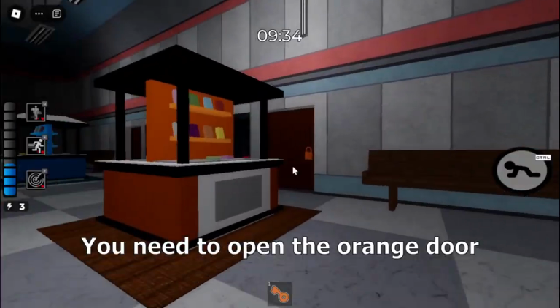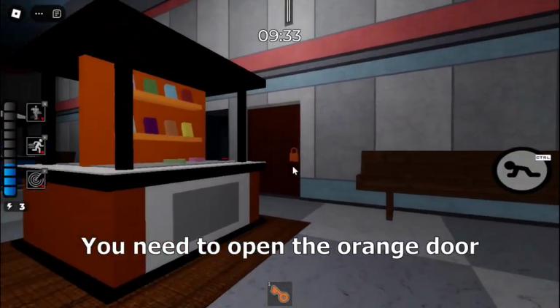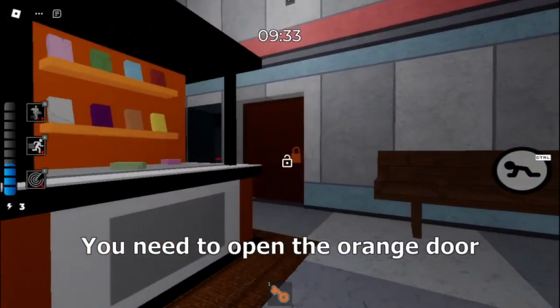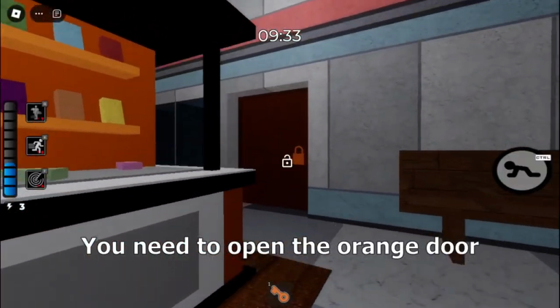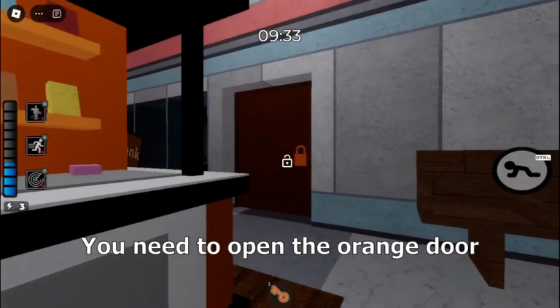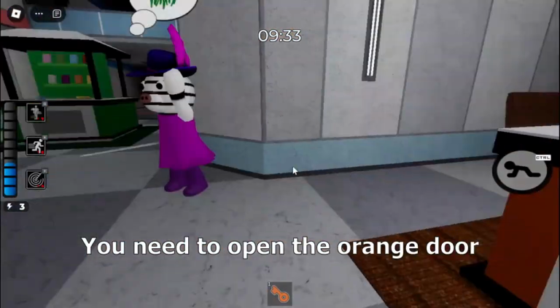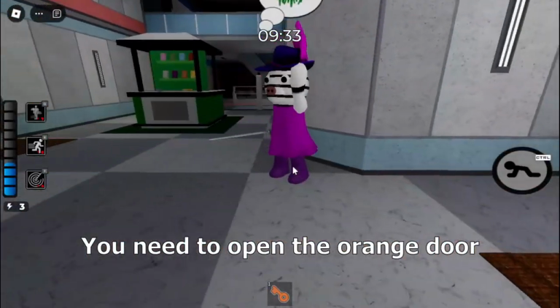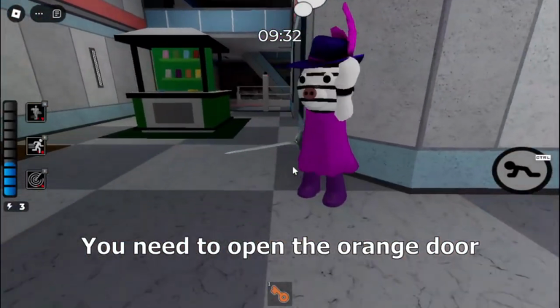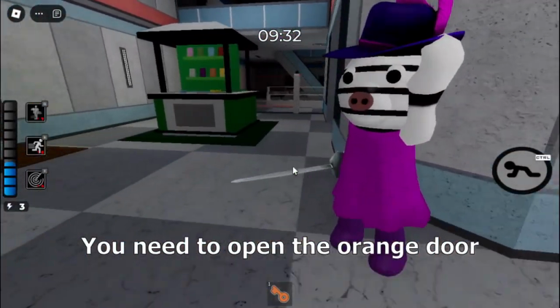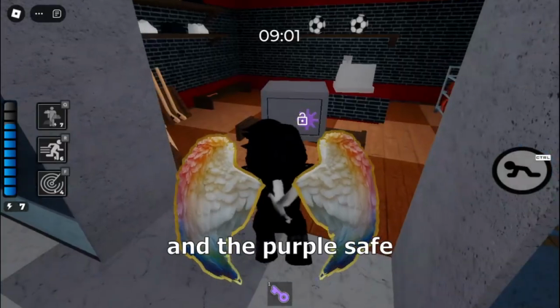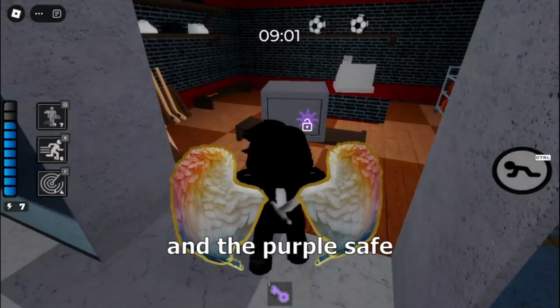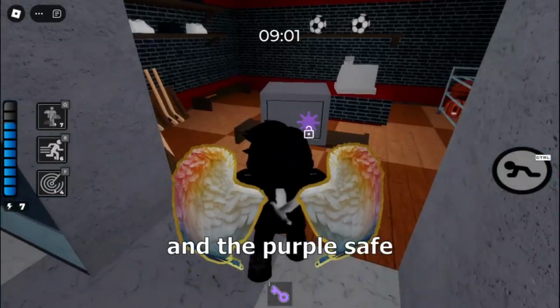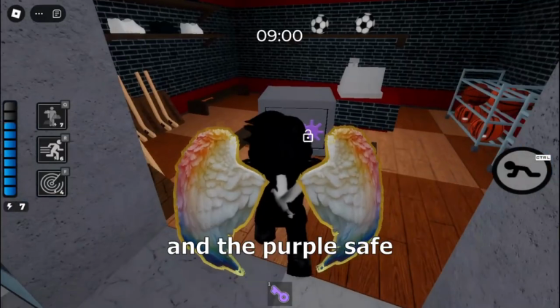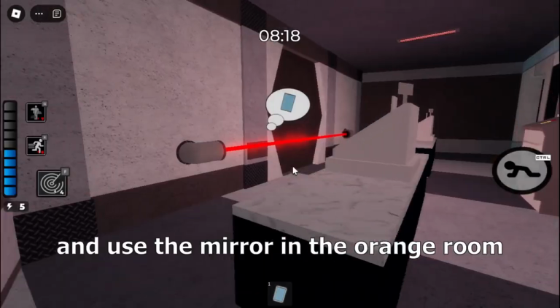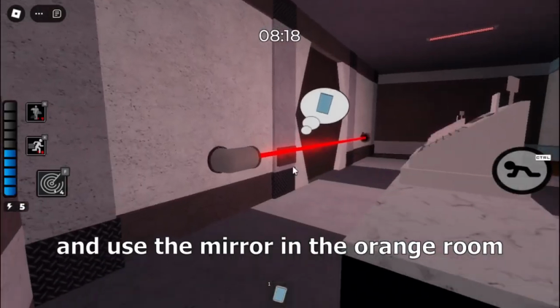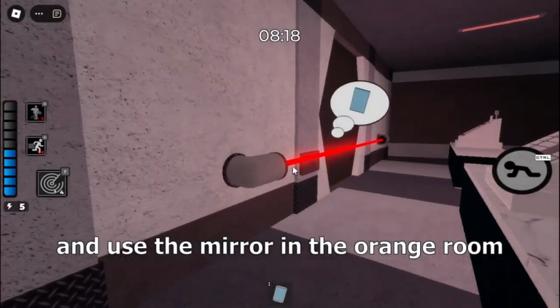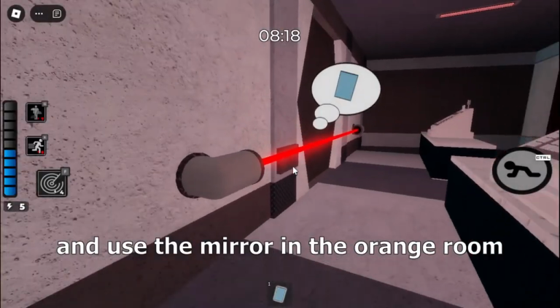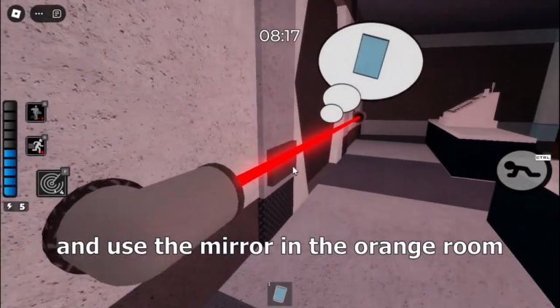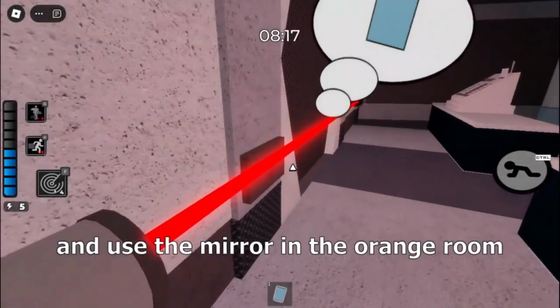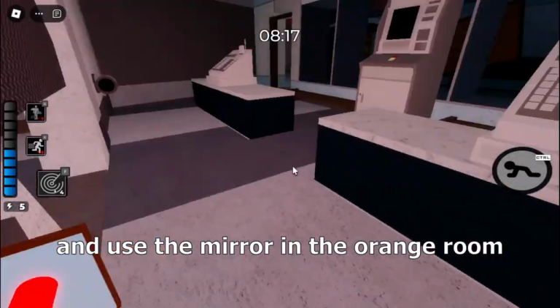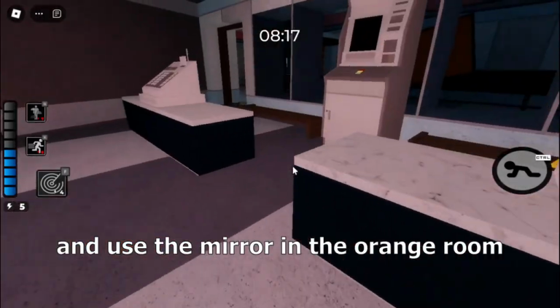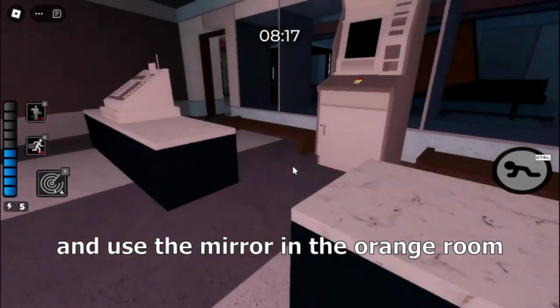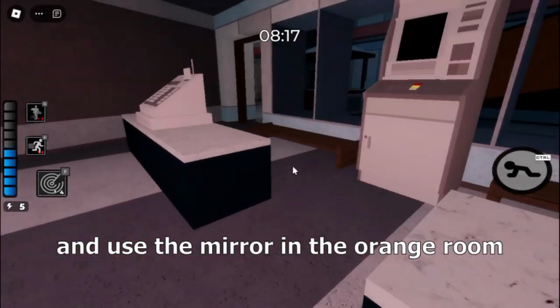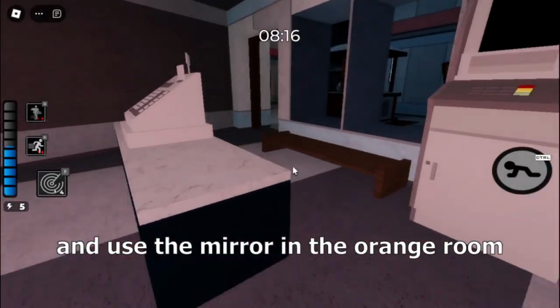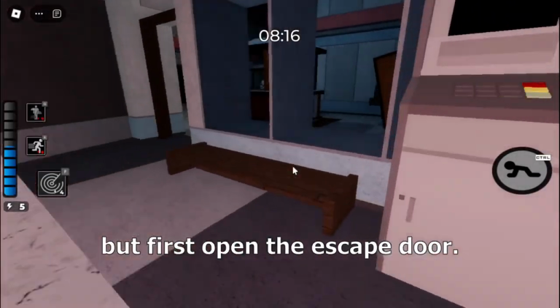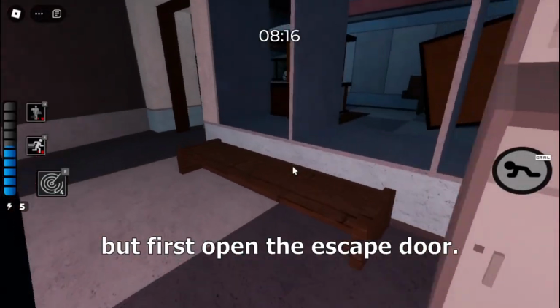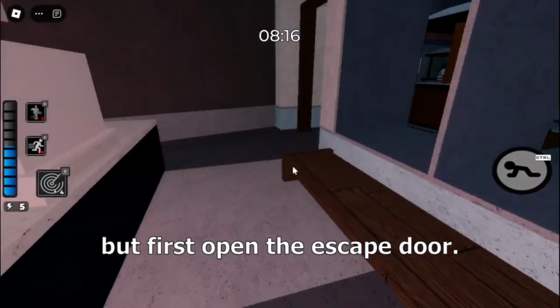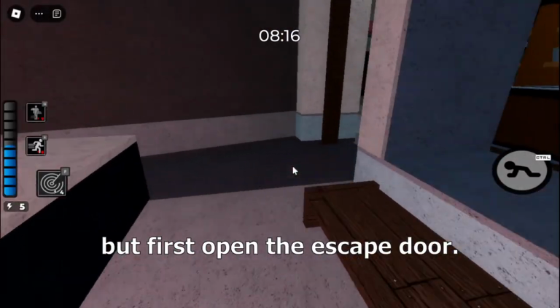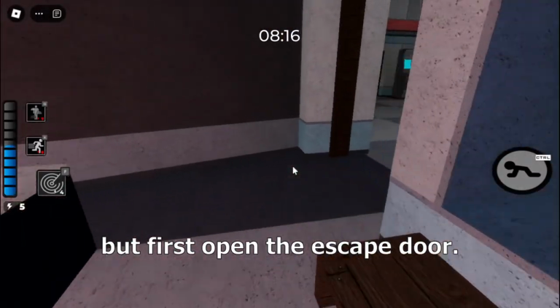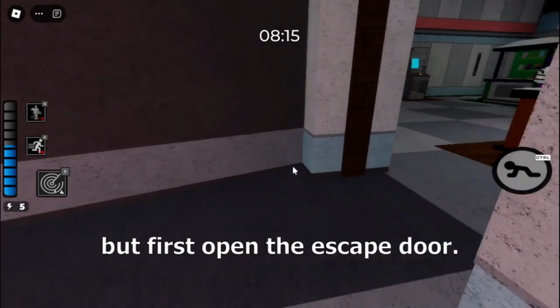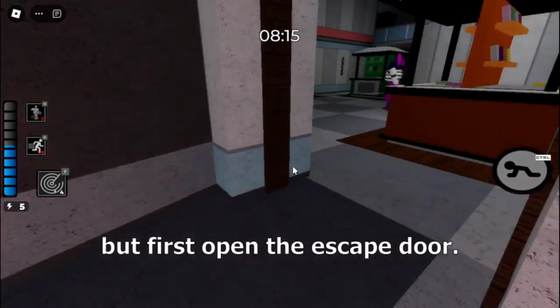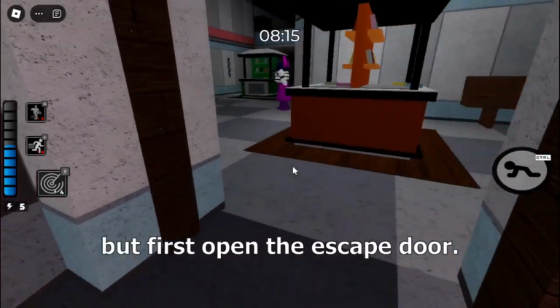You need to open the orange door, open the gun safe, and use the mirror in the orange room, but first open the escape door.